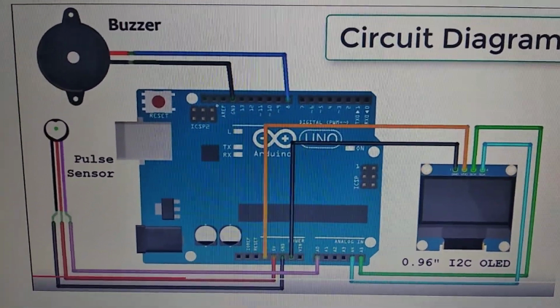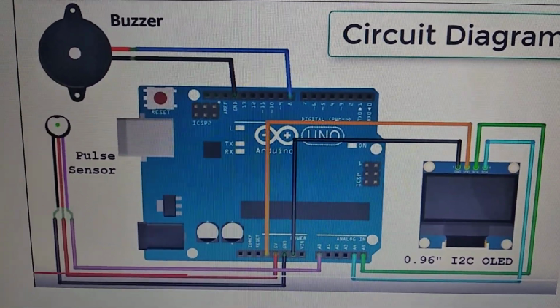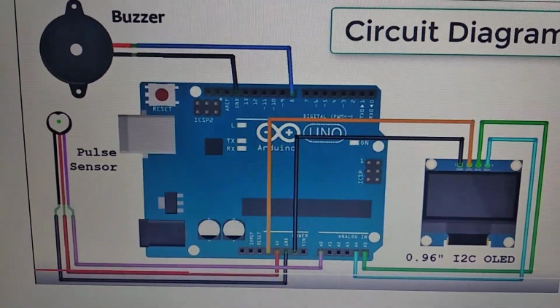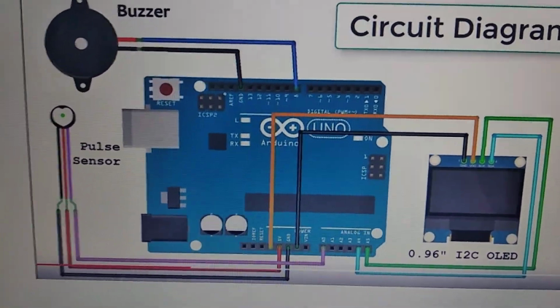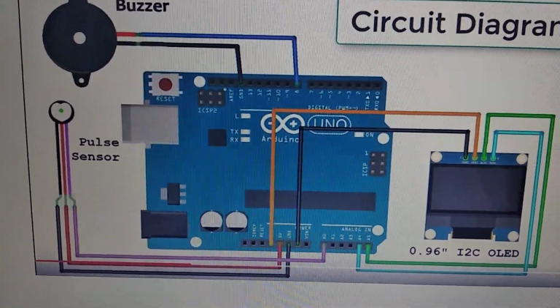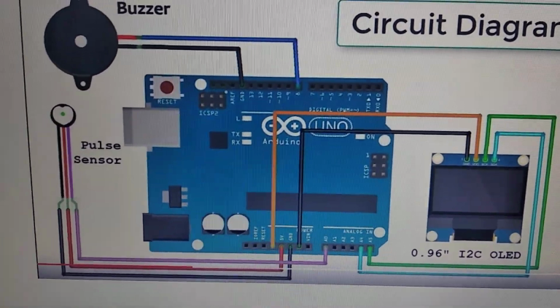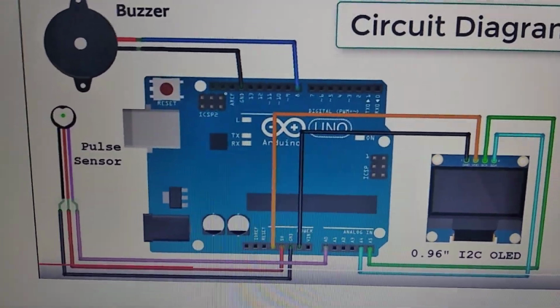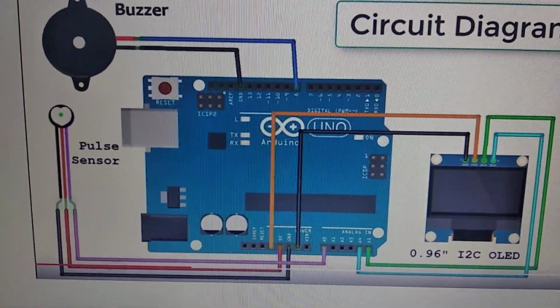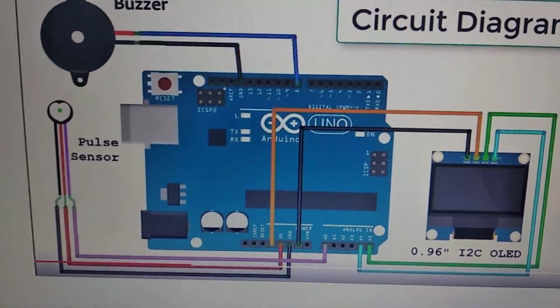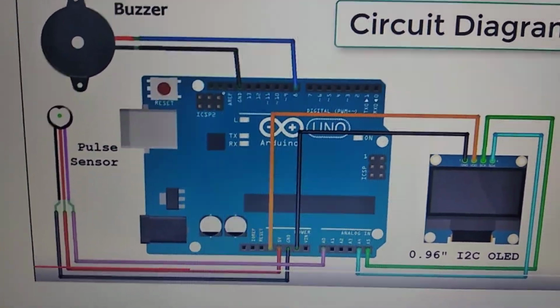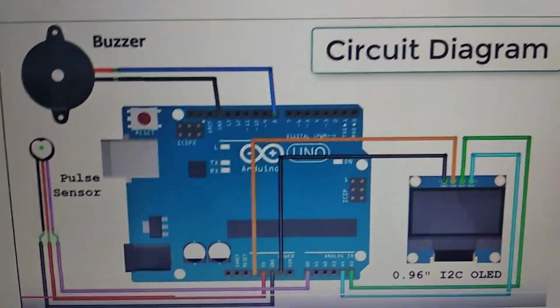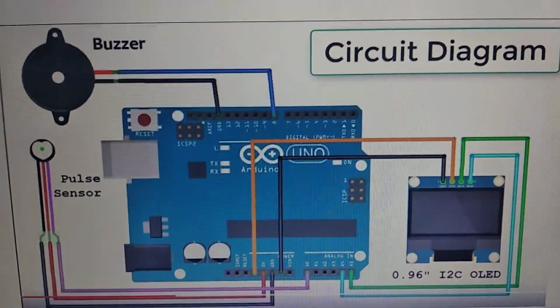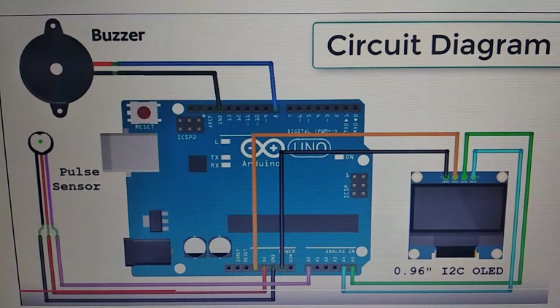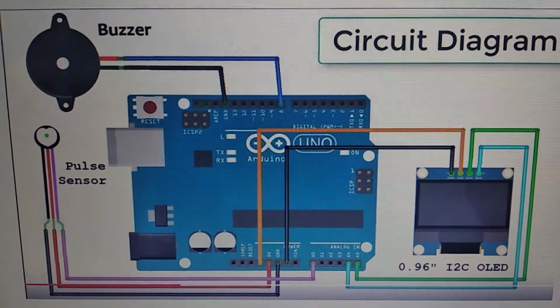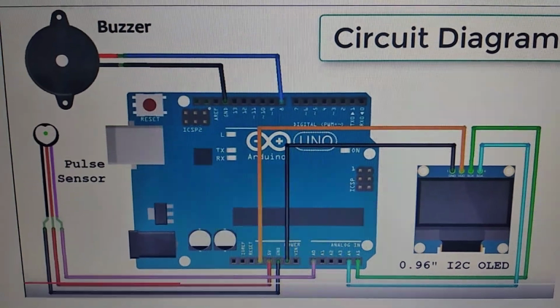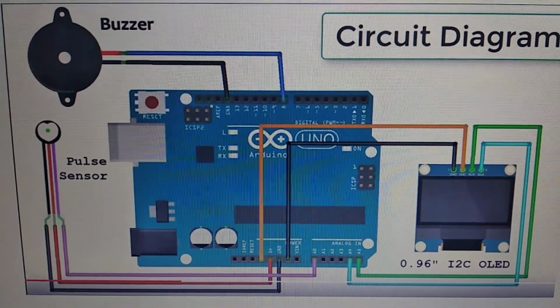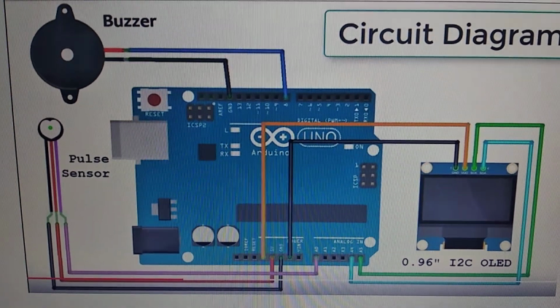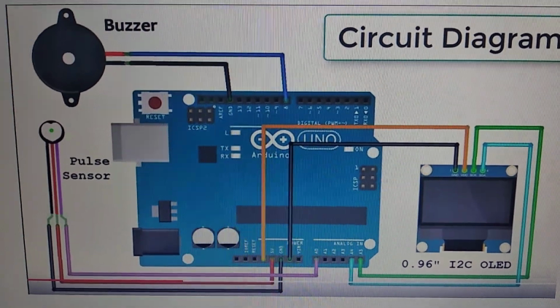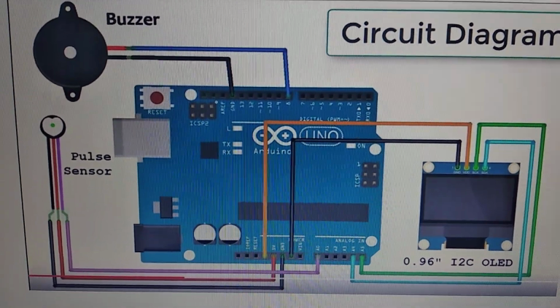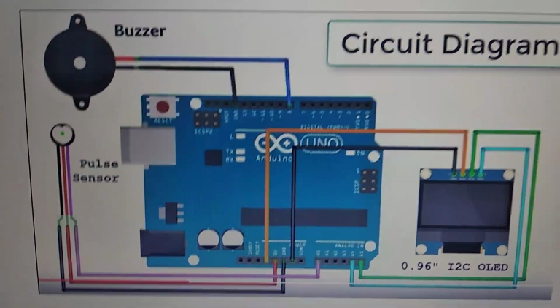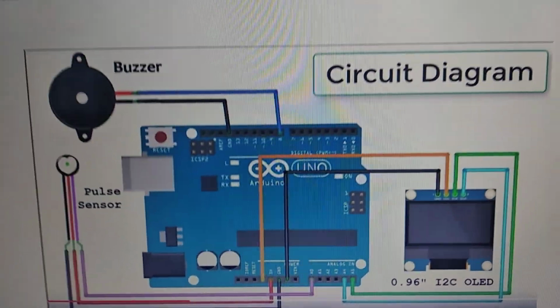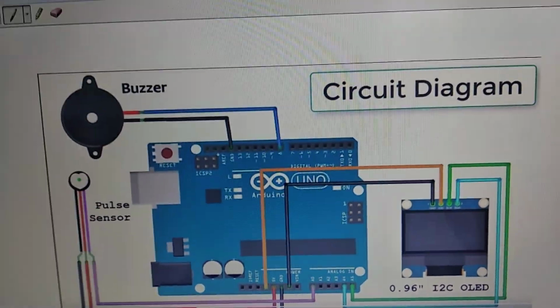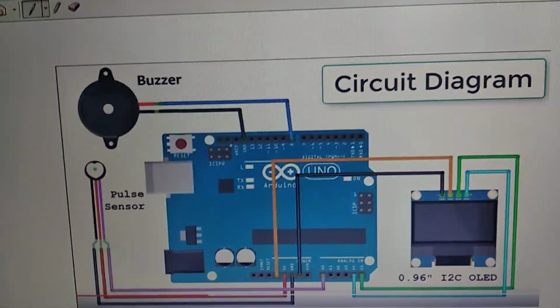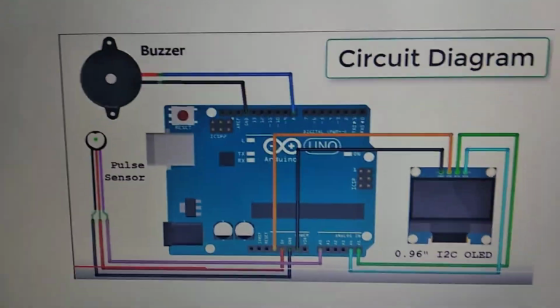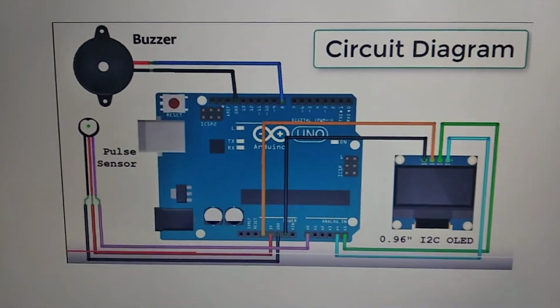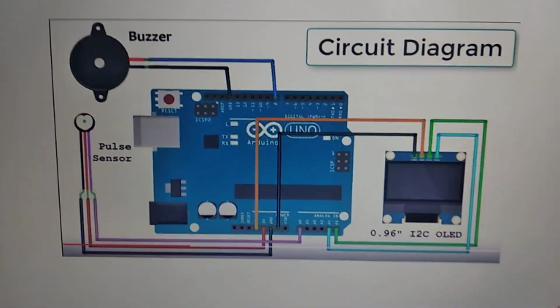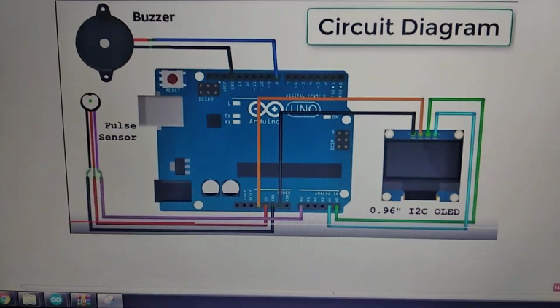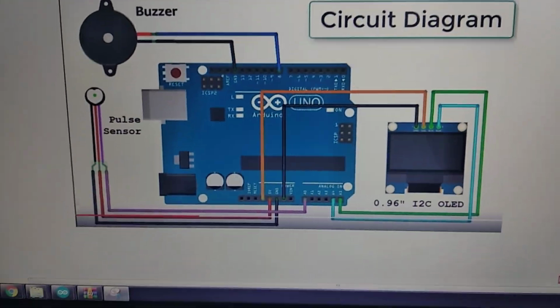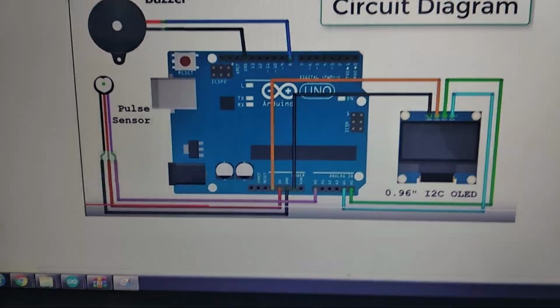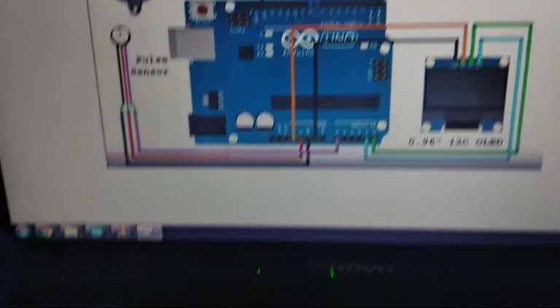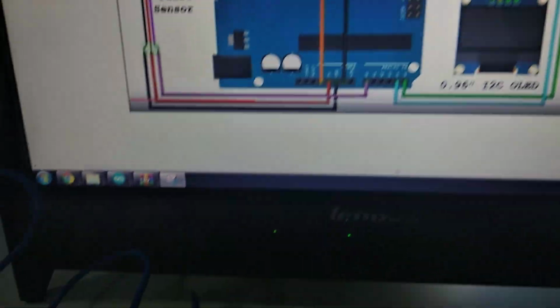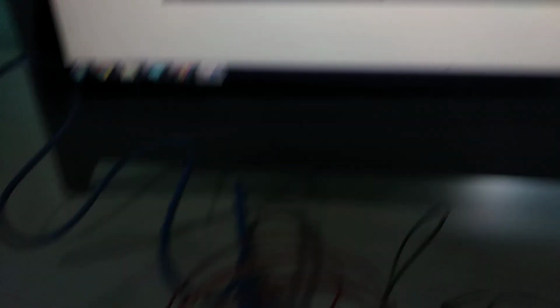The black wire of the buzzer is connected to the ground. So all the connections have been done, as you can see.